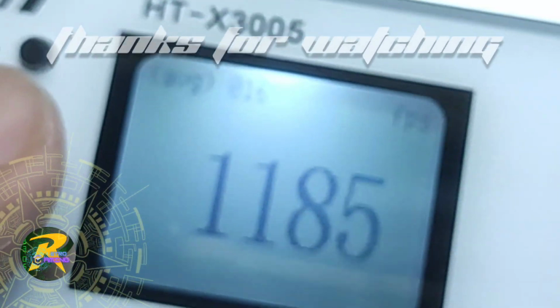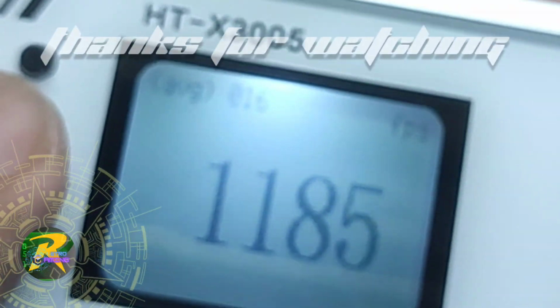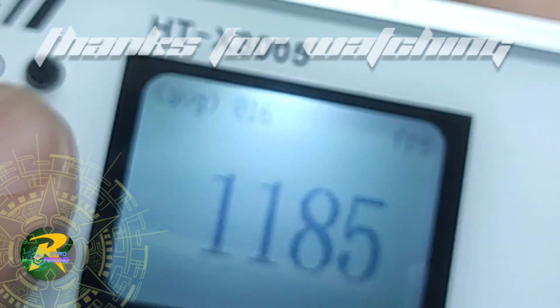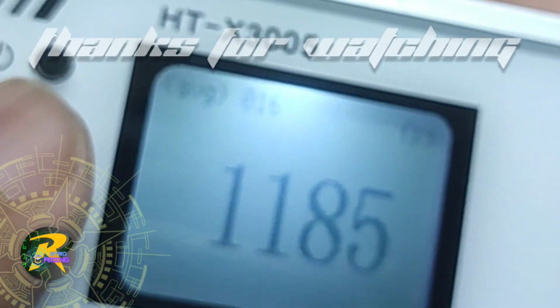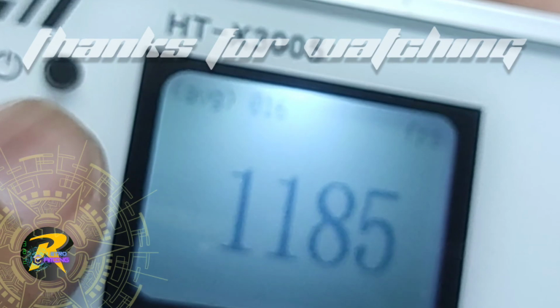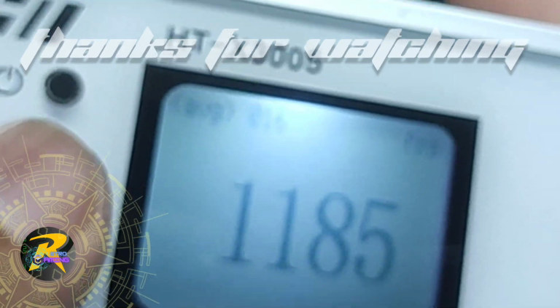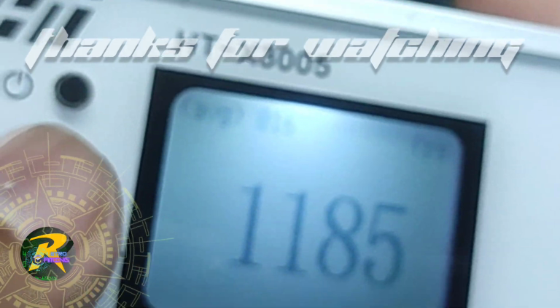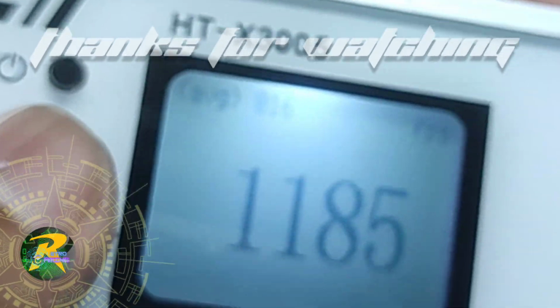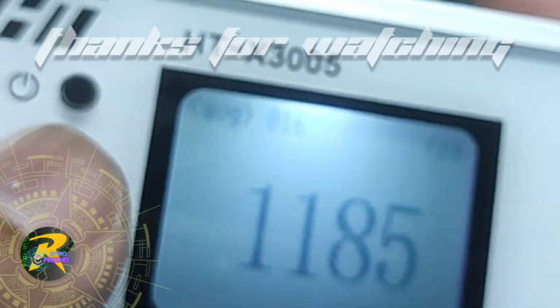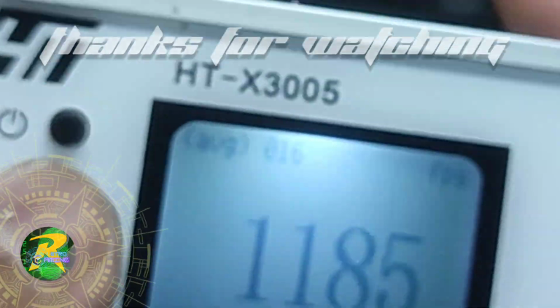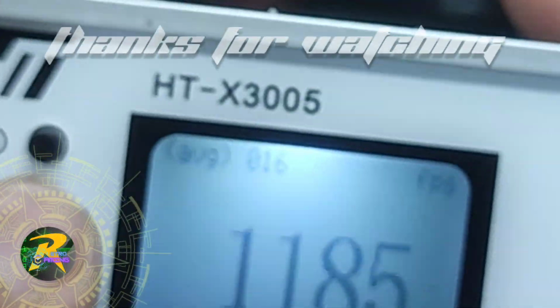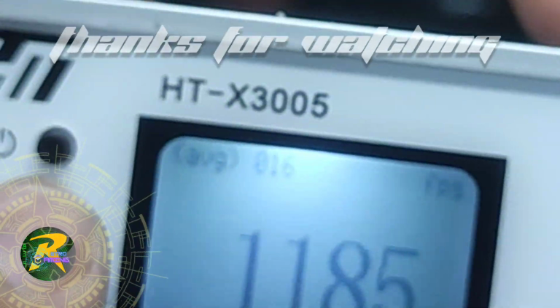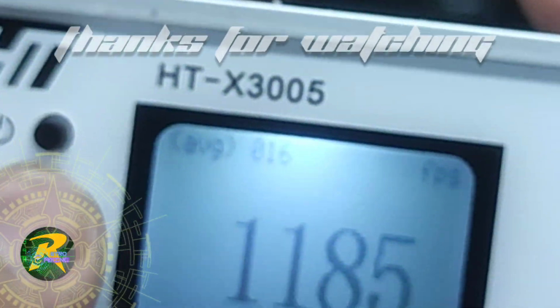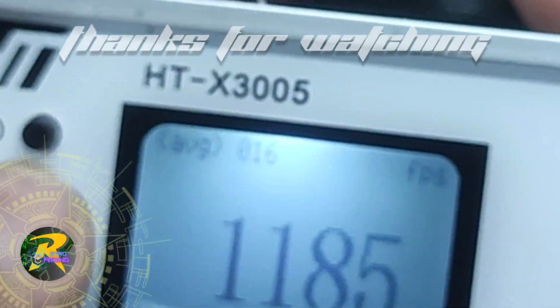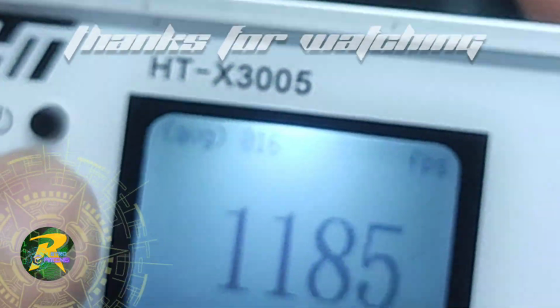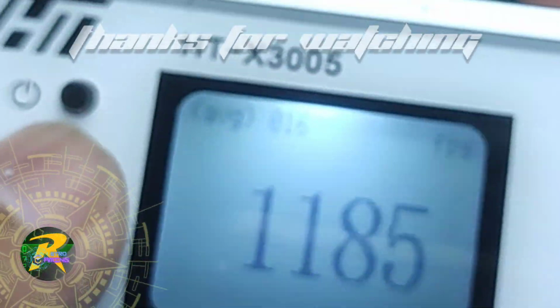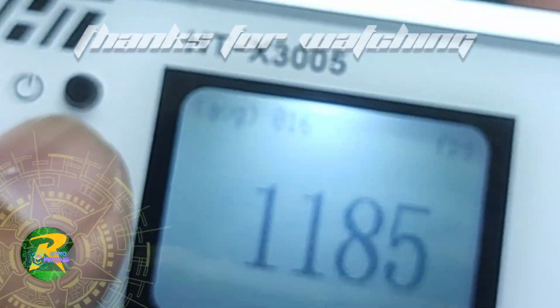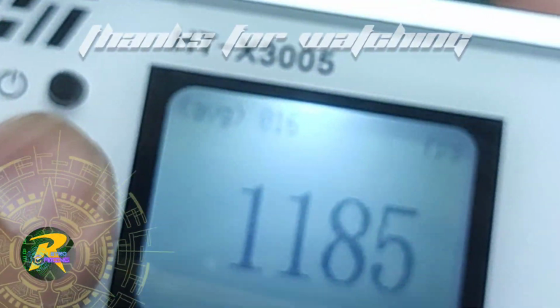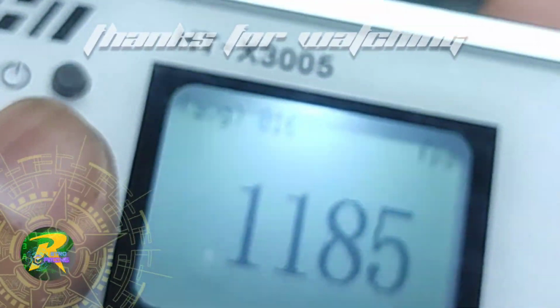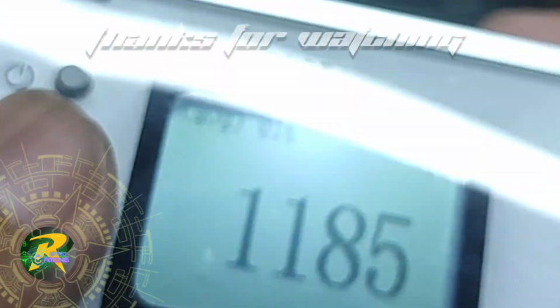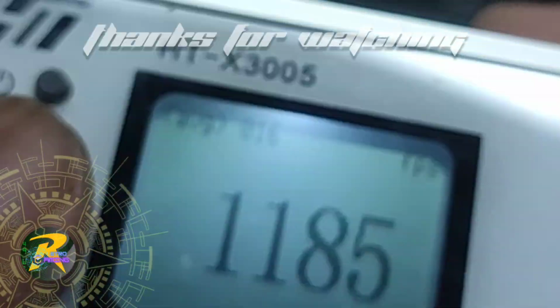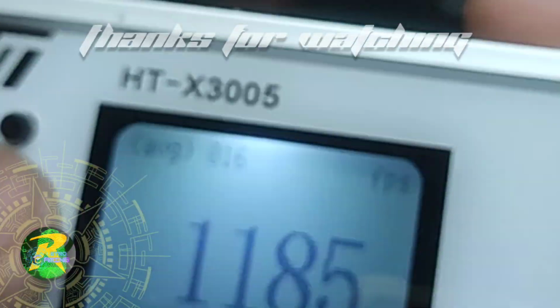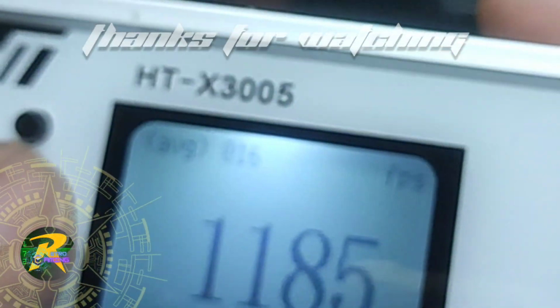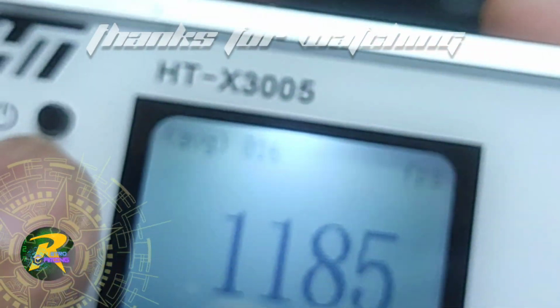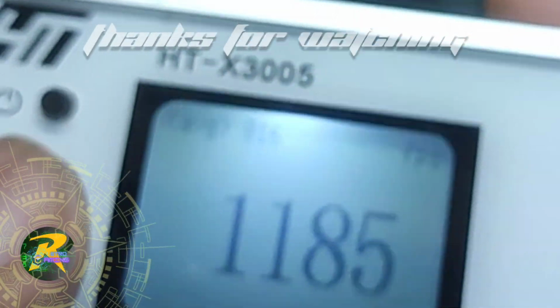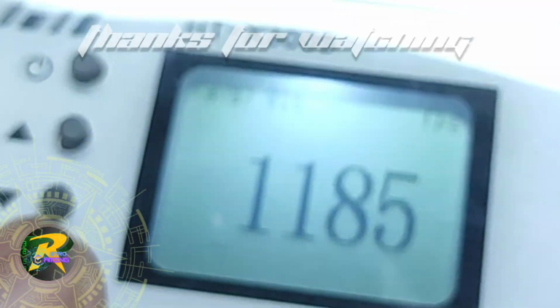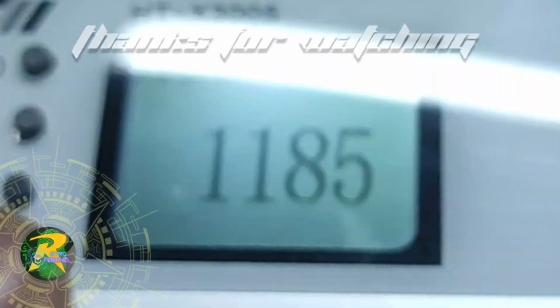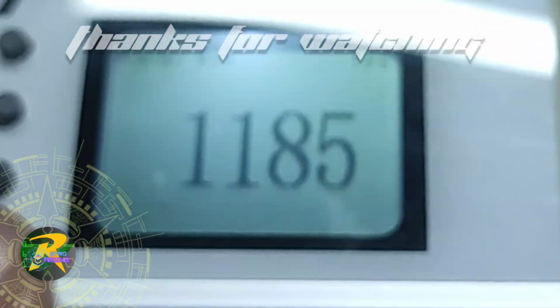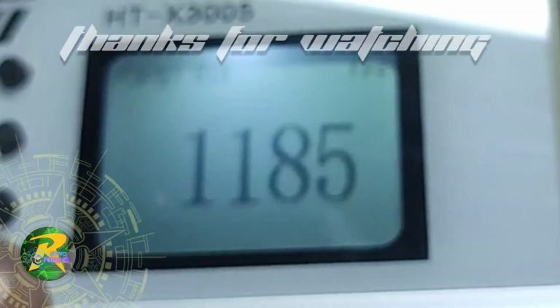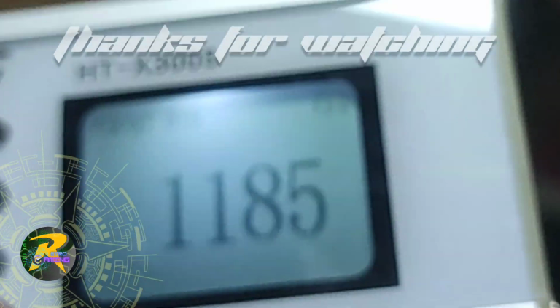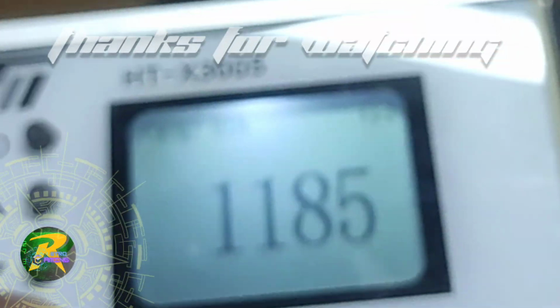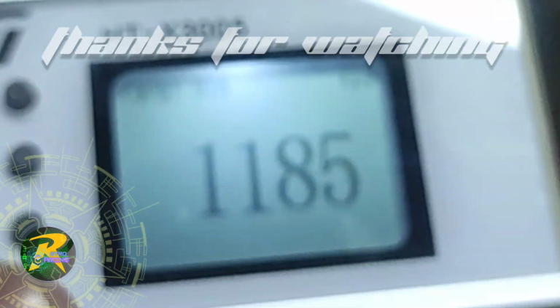We're going to test again in the future using this chronograph with my MCX.